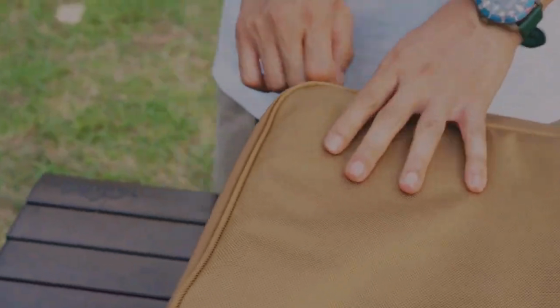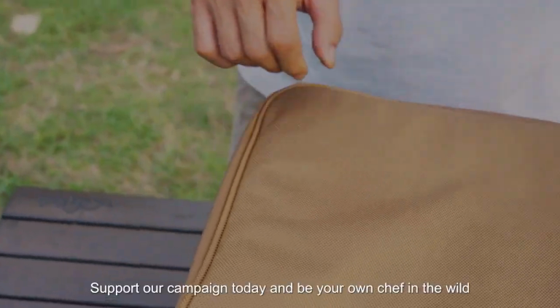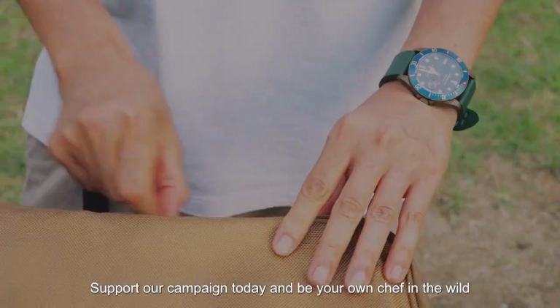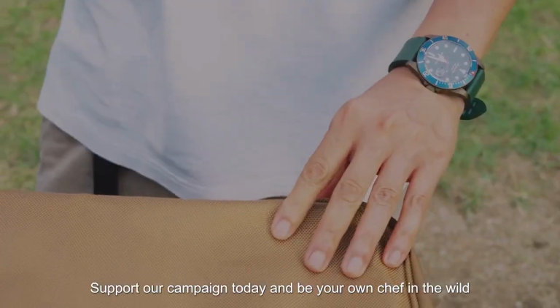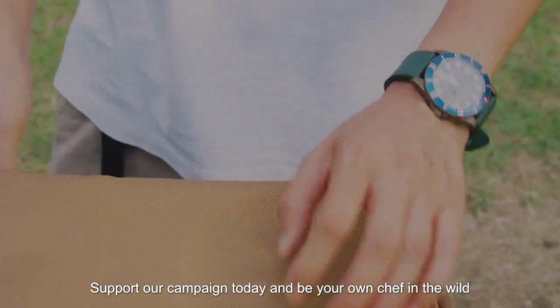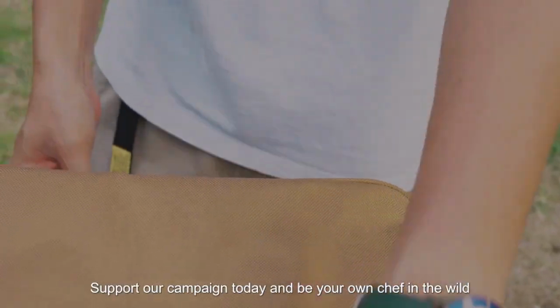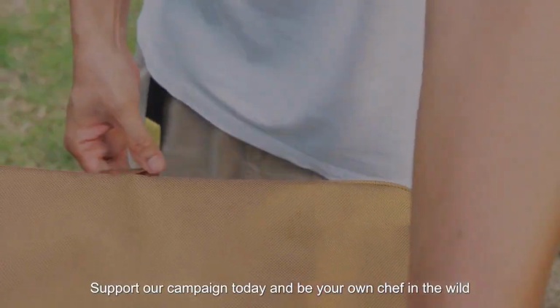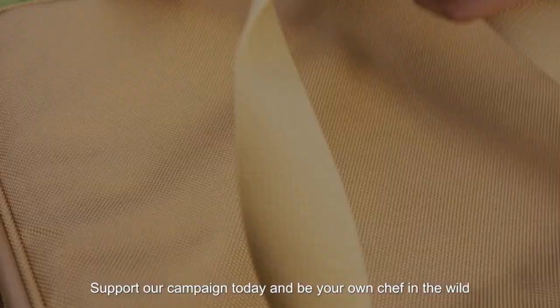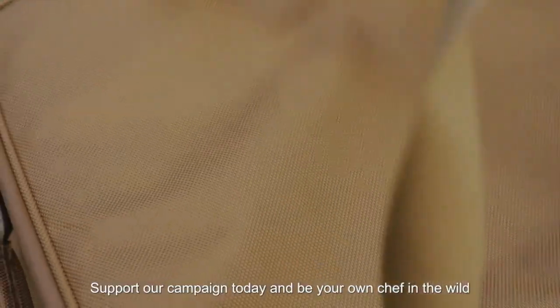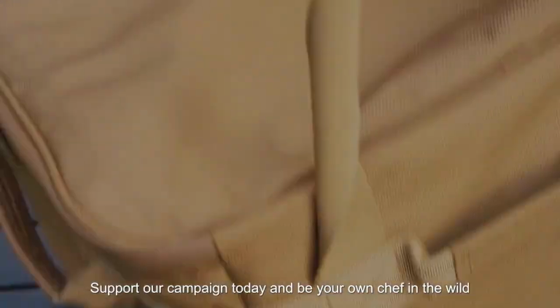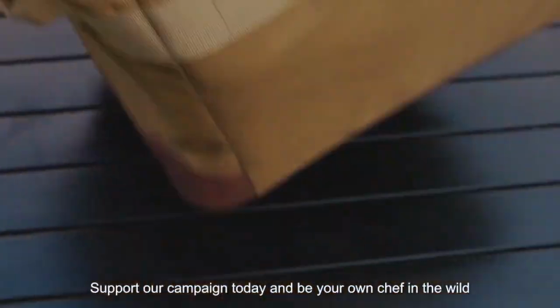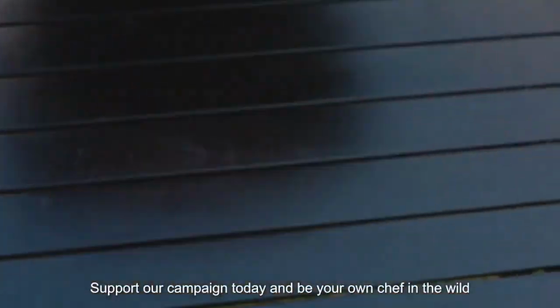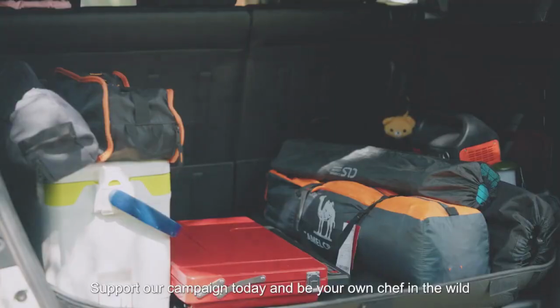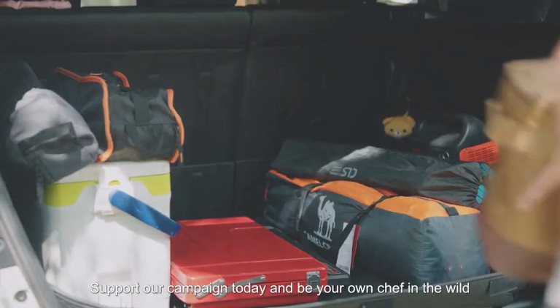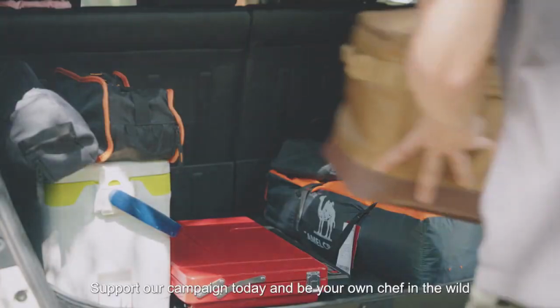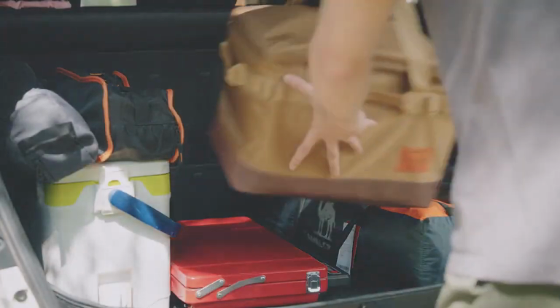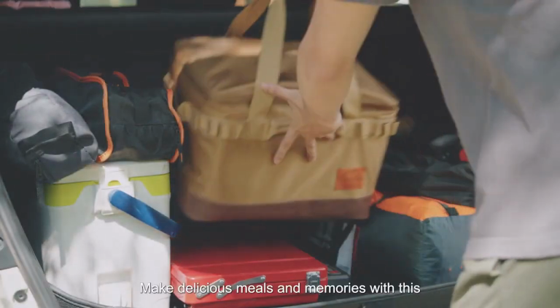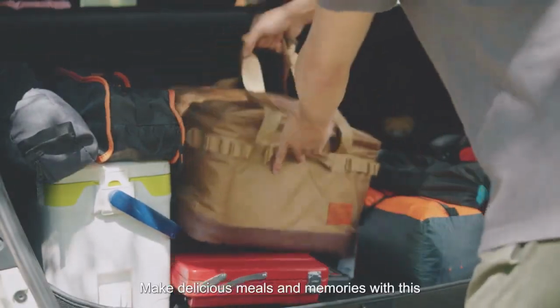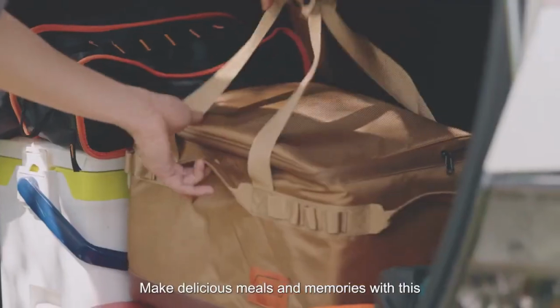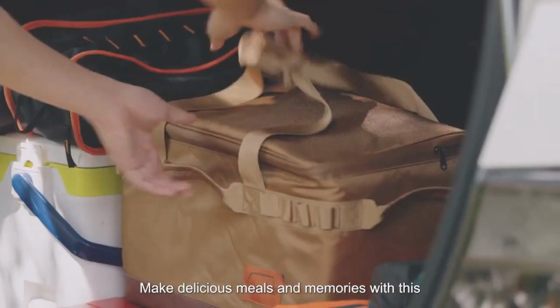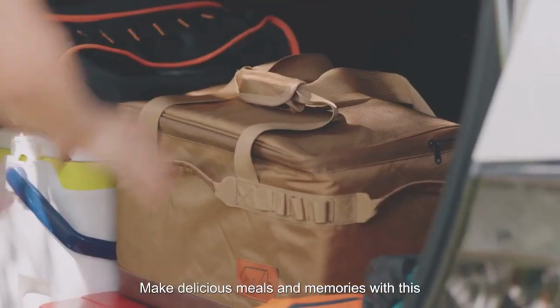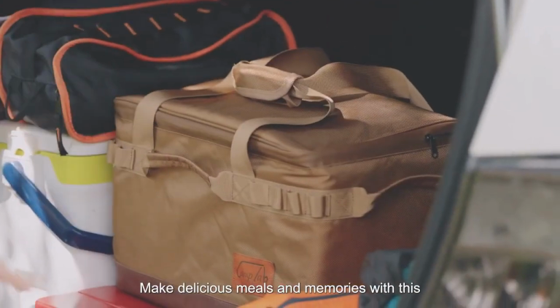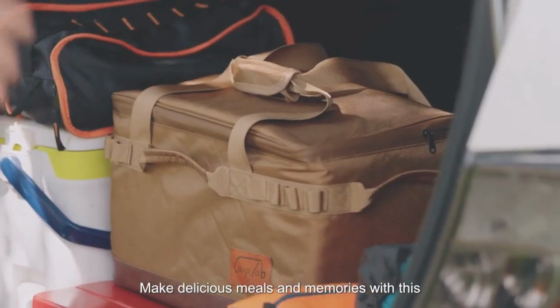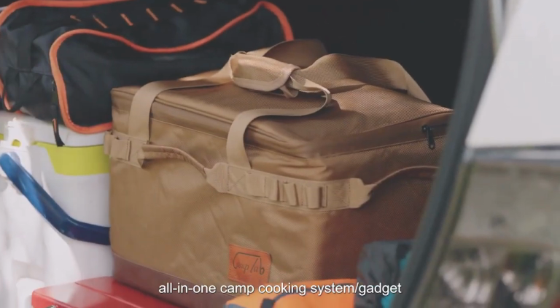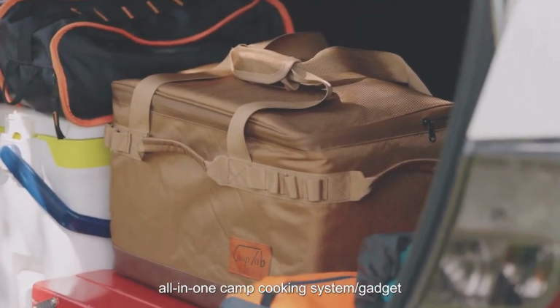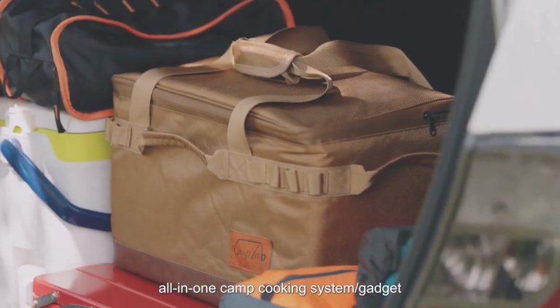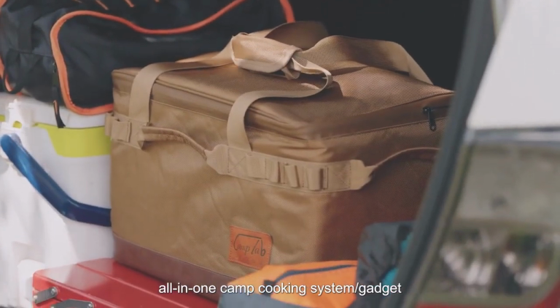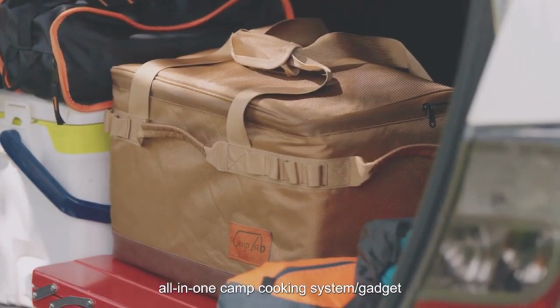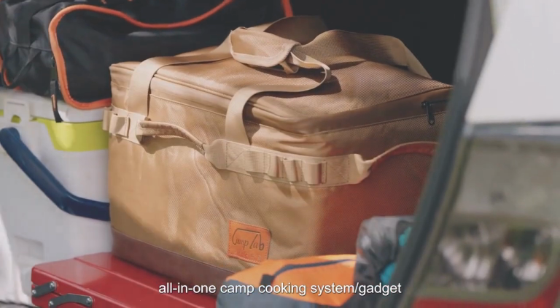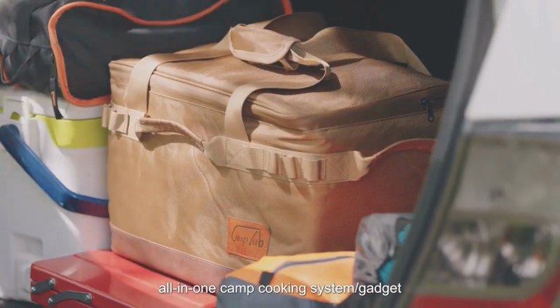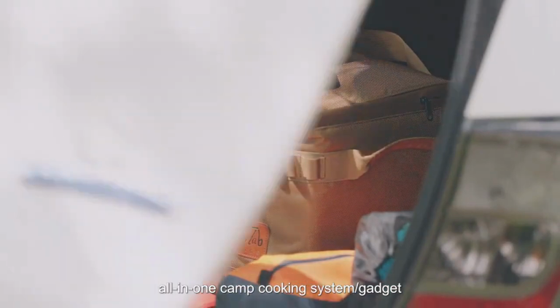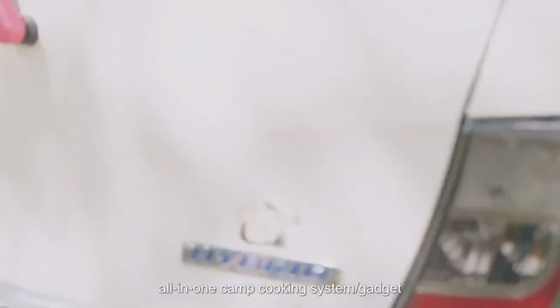Support our campaign today and be your own chef in the wild. Make delicious meals and memories with this all-in-one camp cooking system.